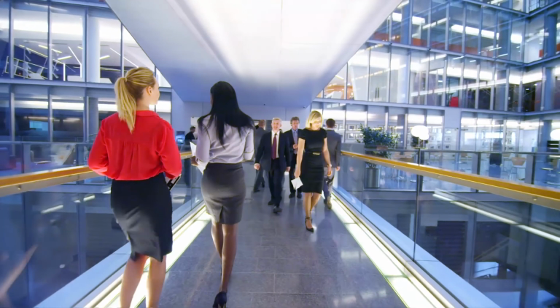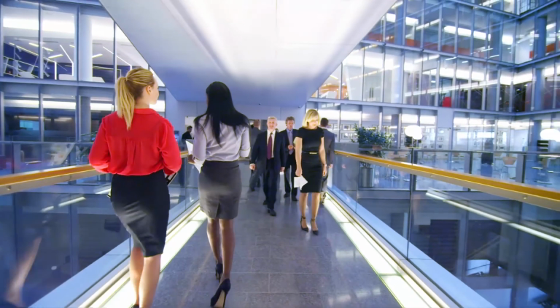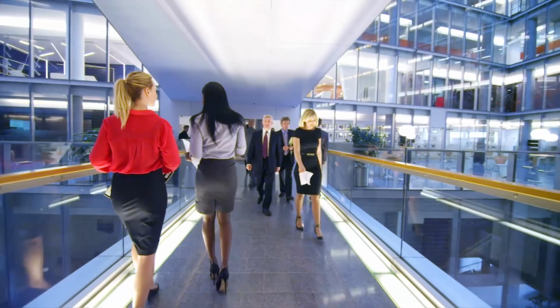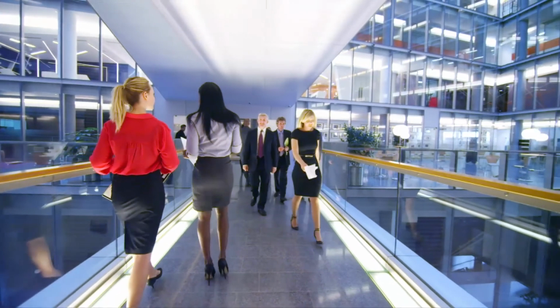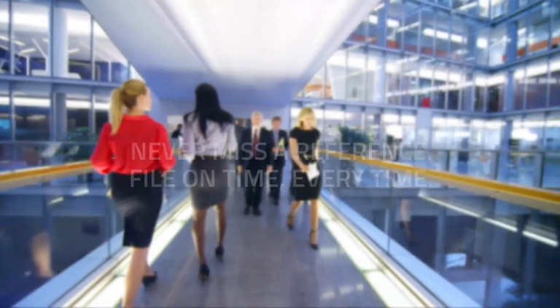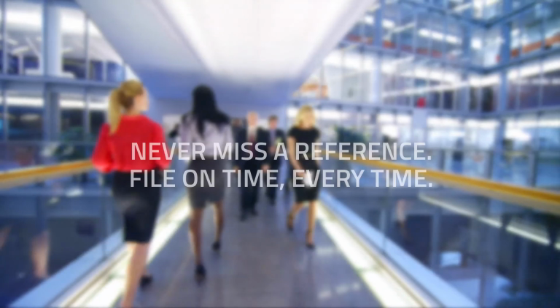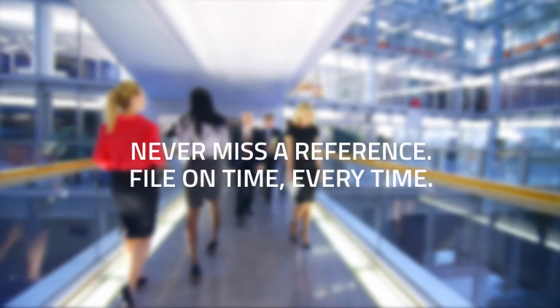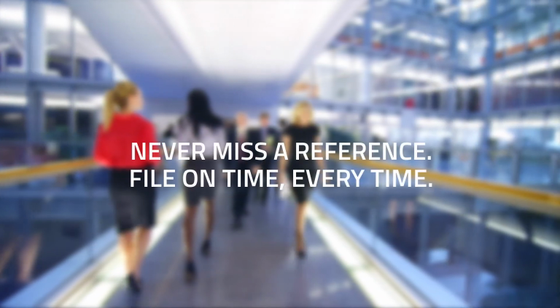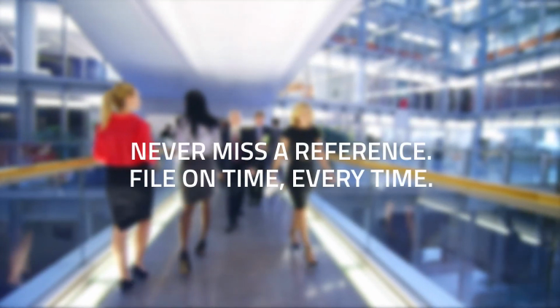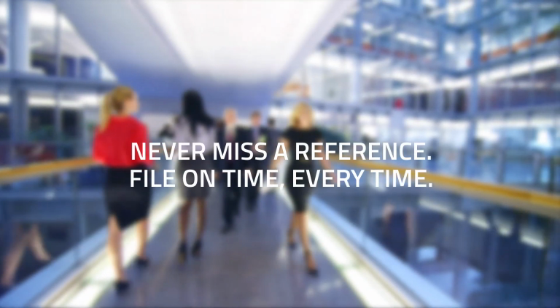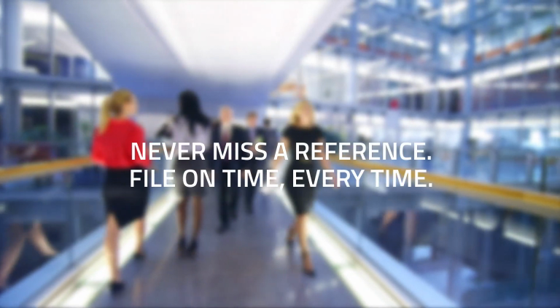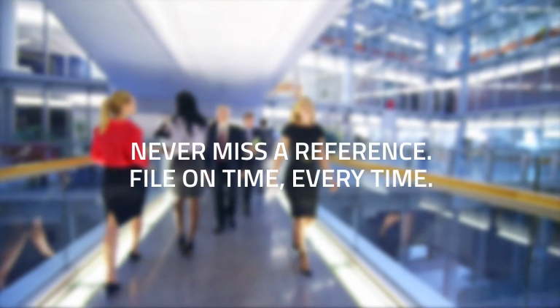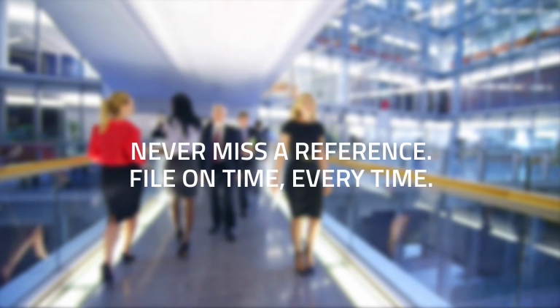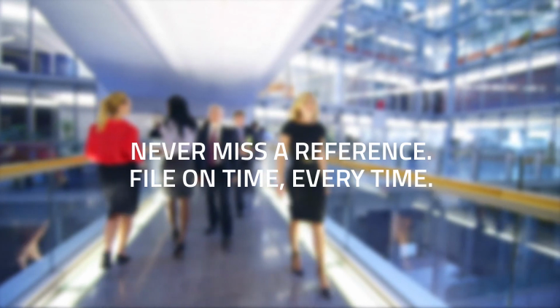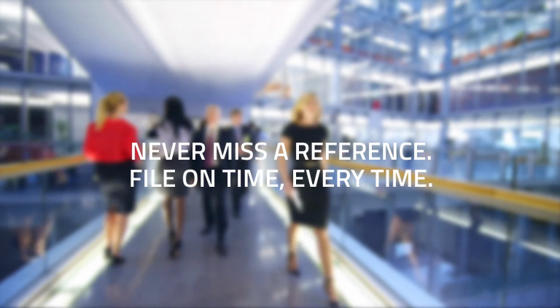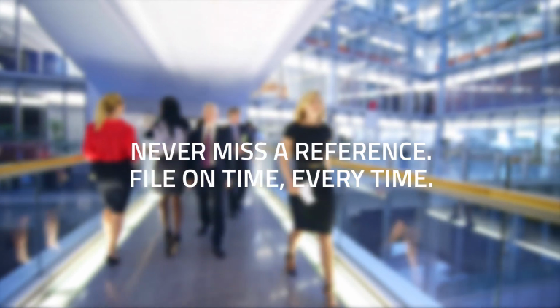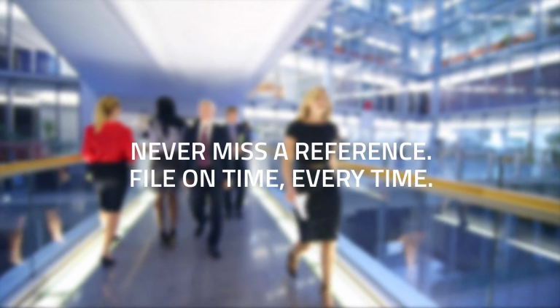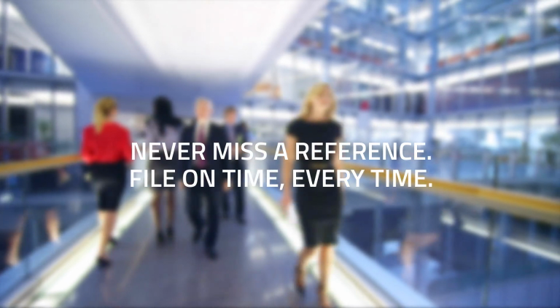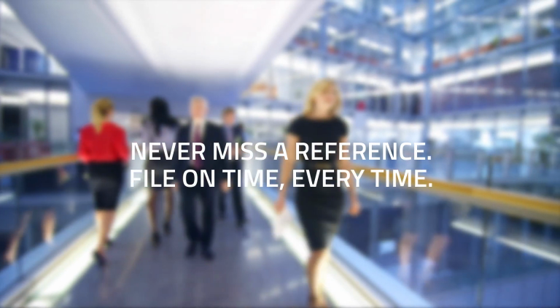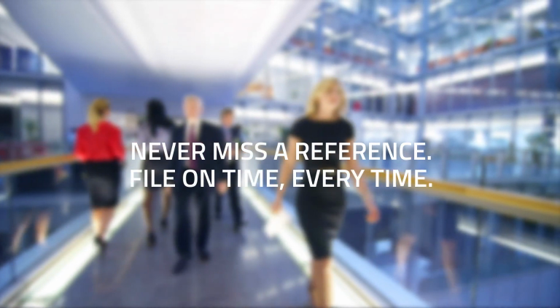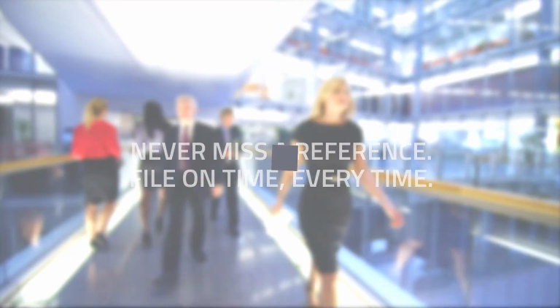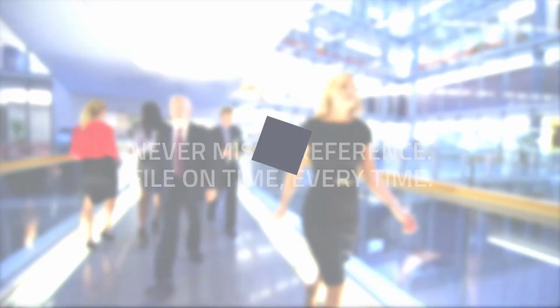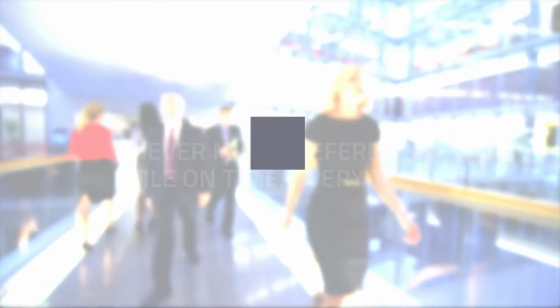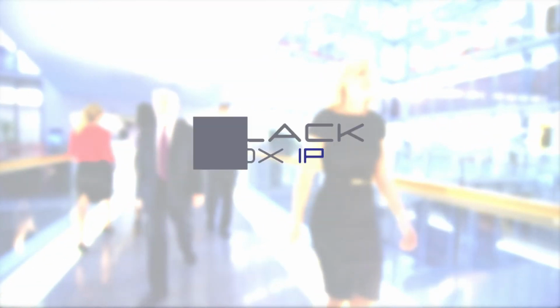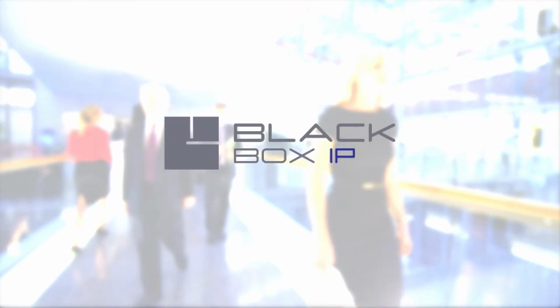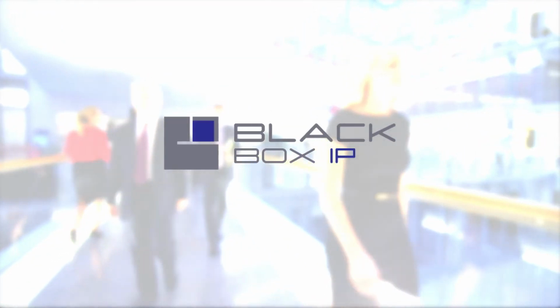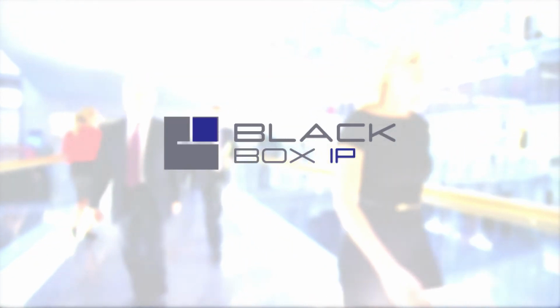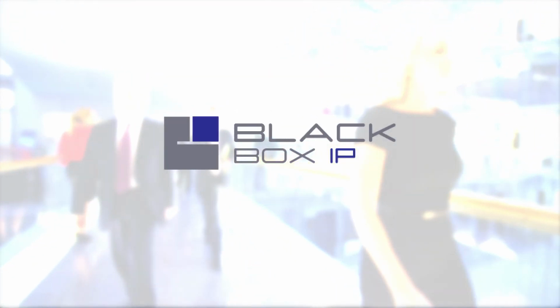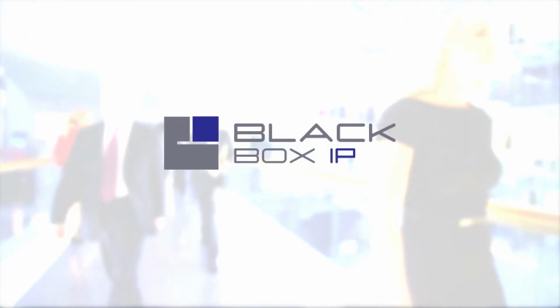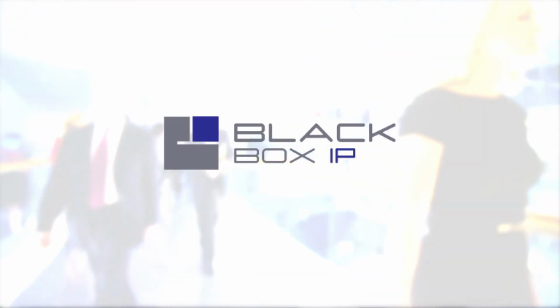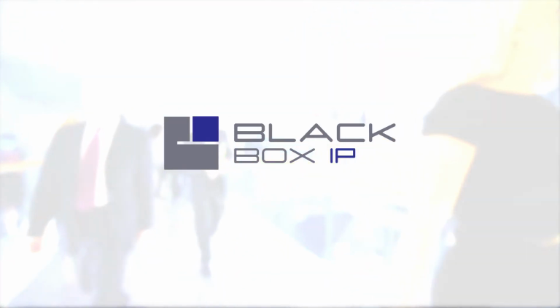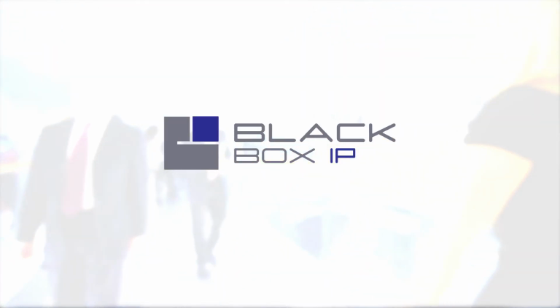Never miss a reference. File on time. Every time. With Blackbox IDS.